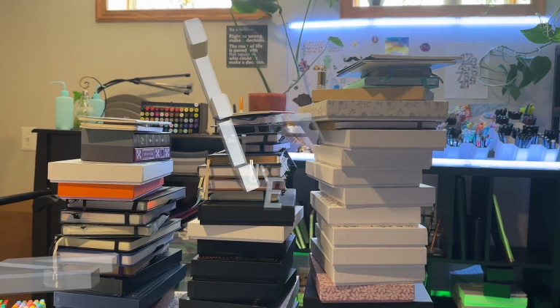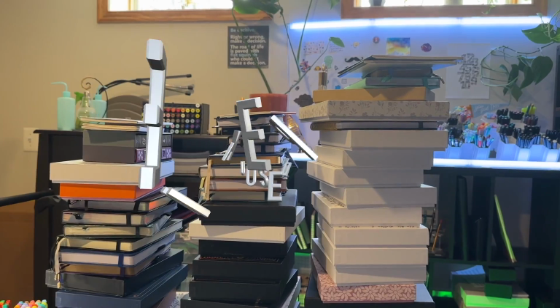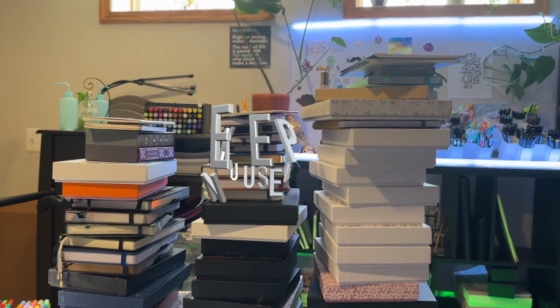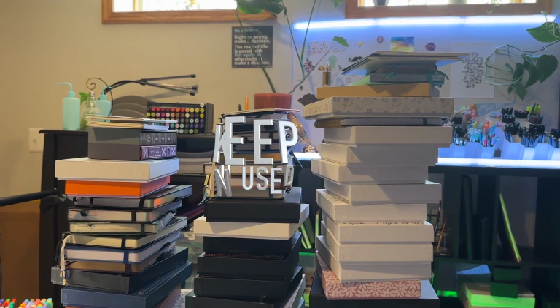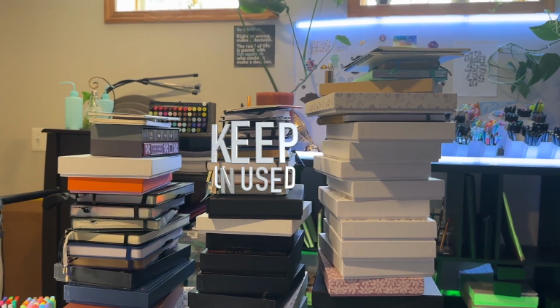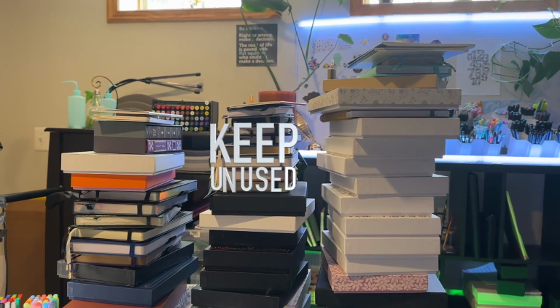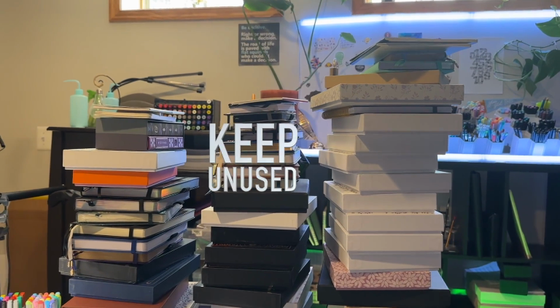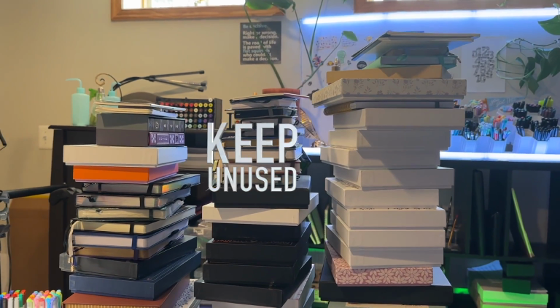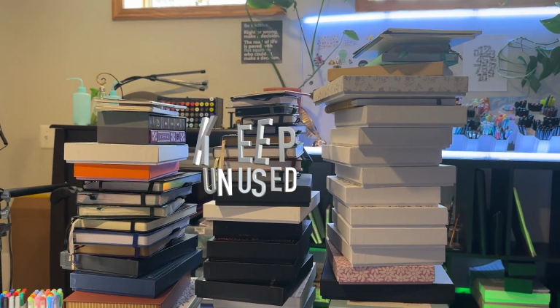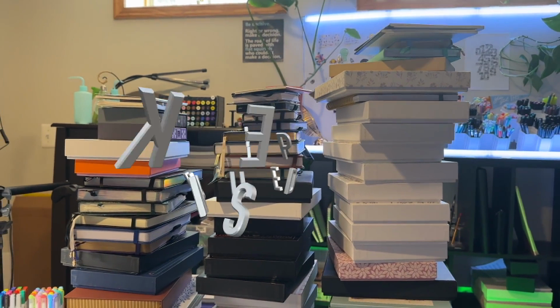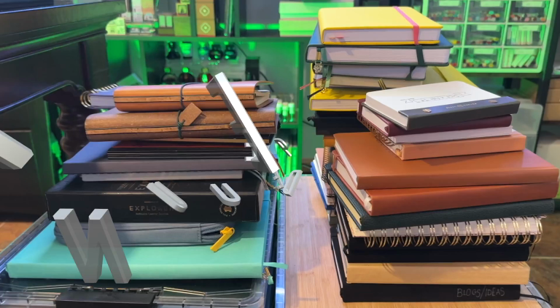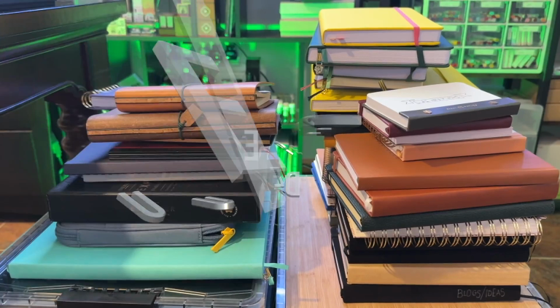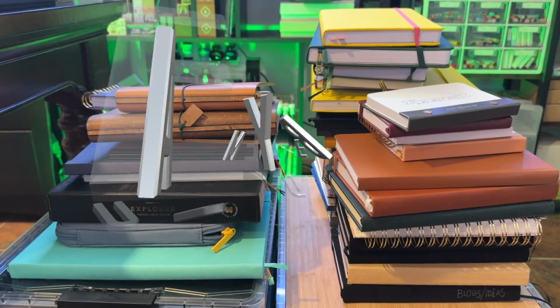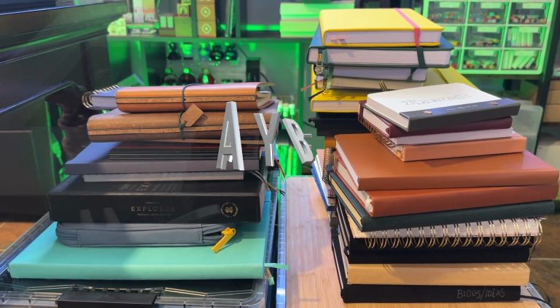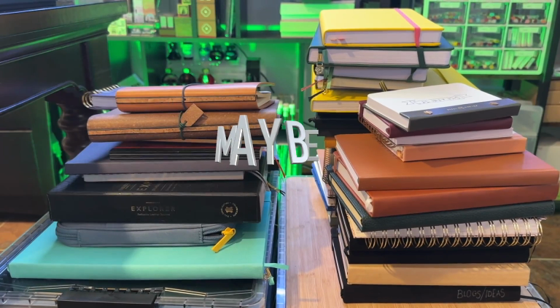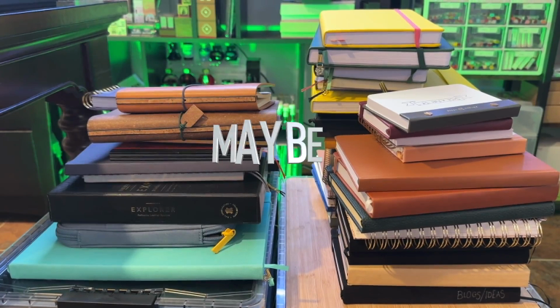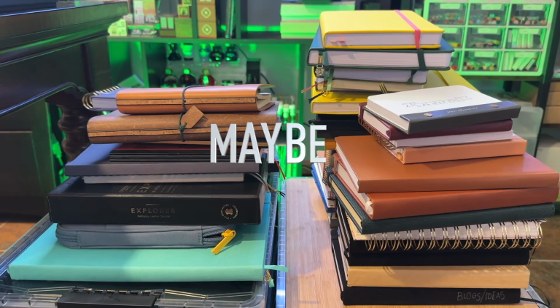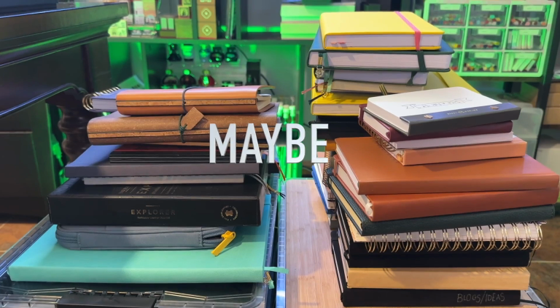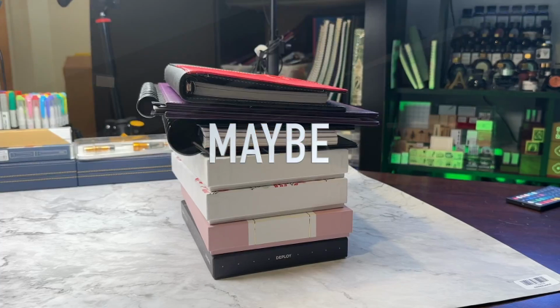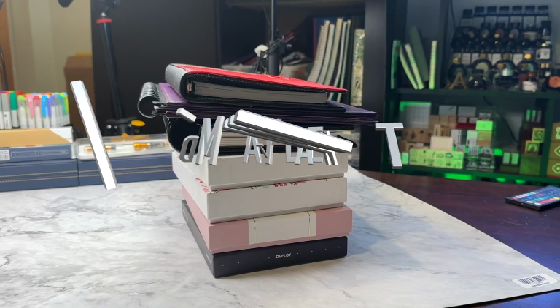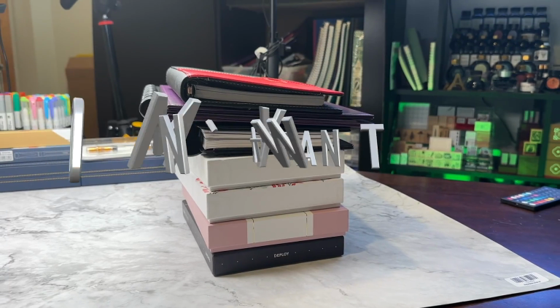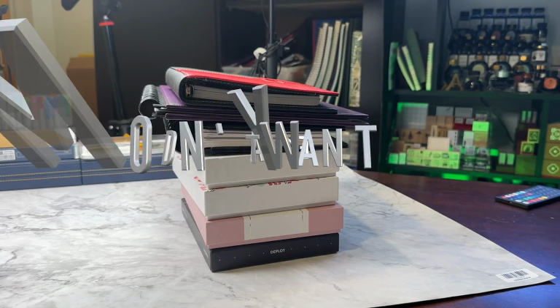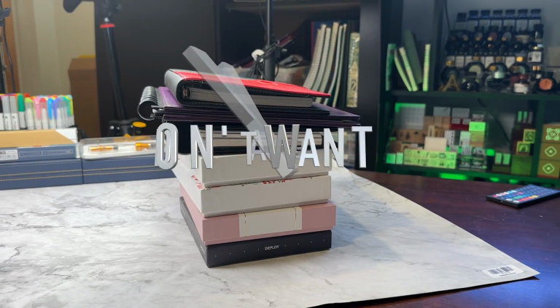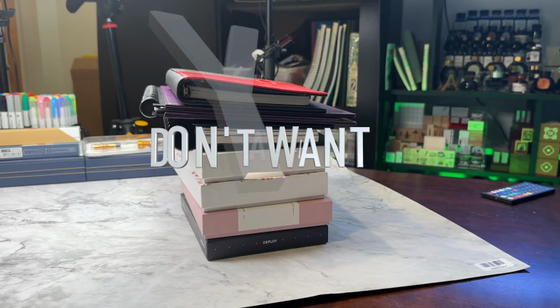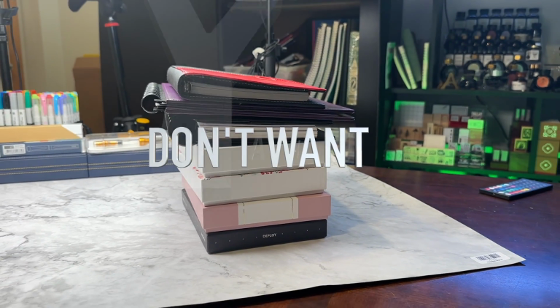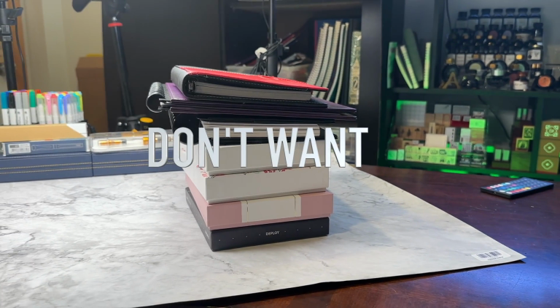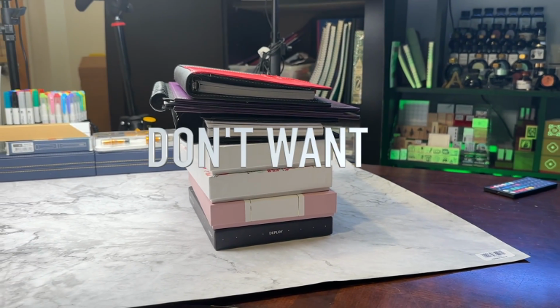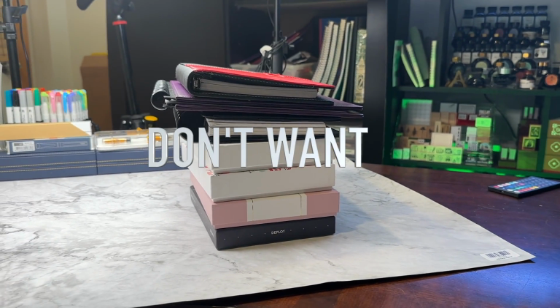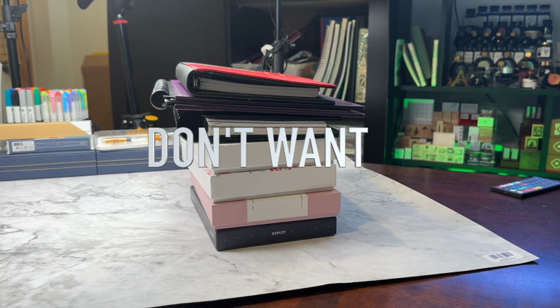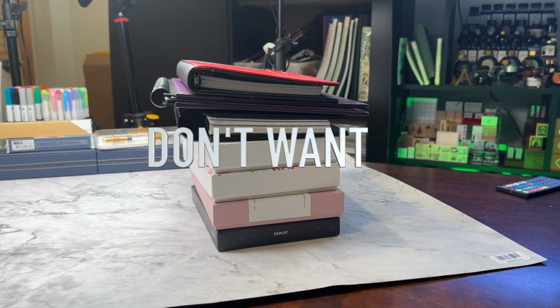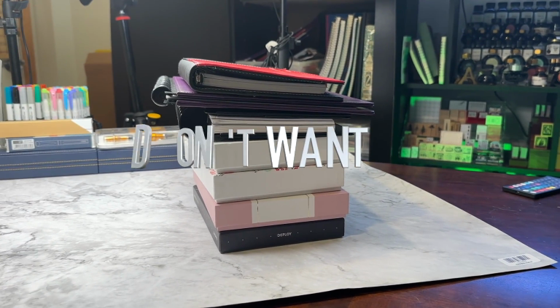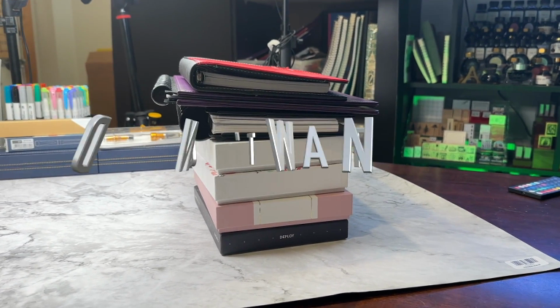As I went through this process, I had to really think about whether this was a notebook that I wanted. So I set up three piles for myself: yes, I want them and they're unused; and ones I might want but could be given away or stored away.